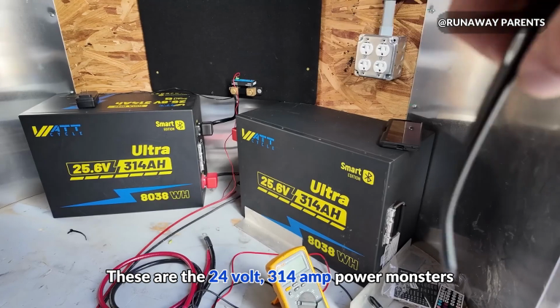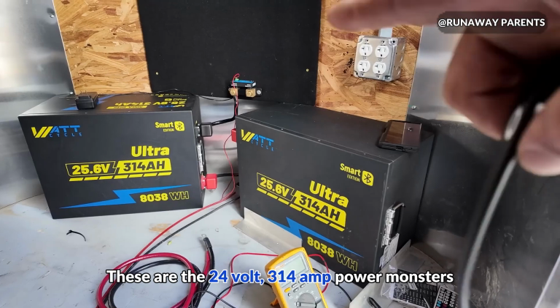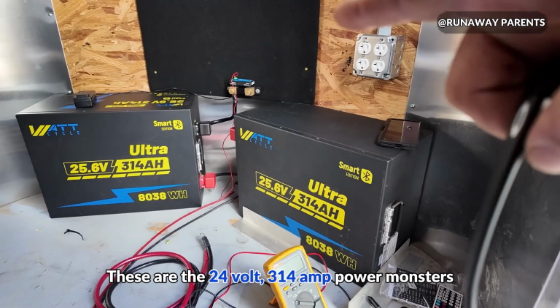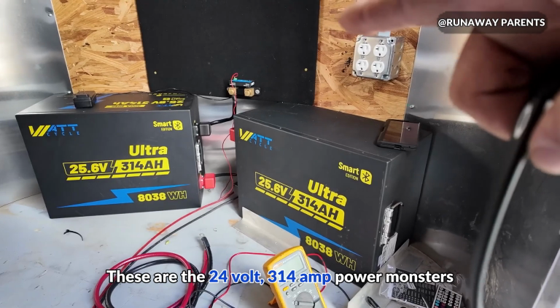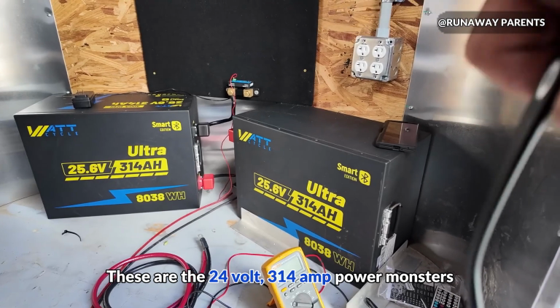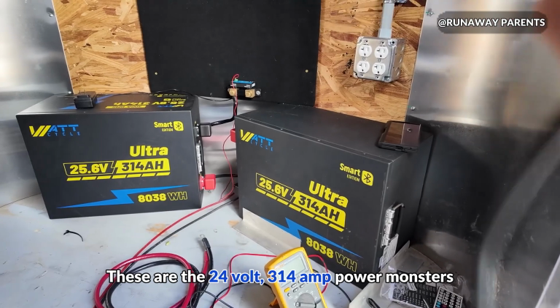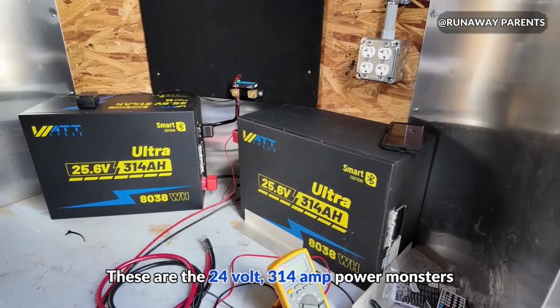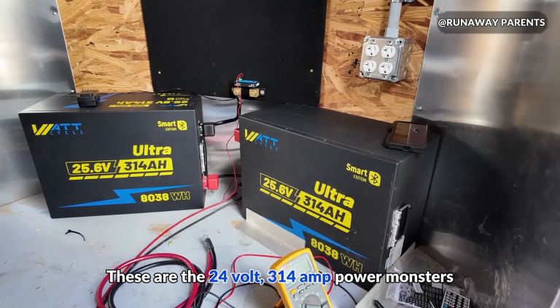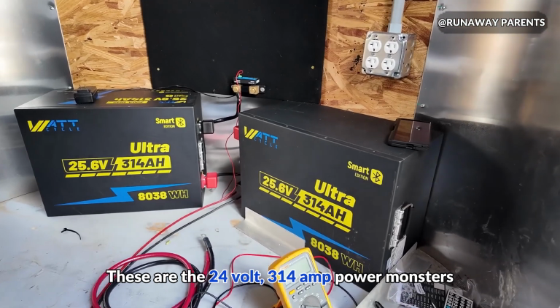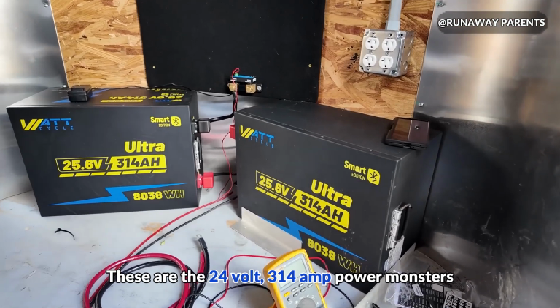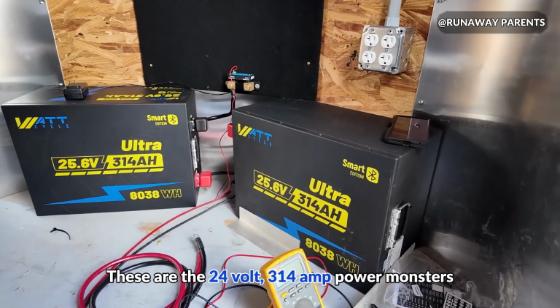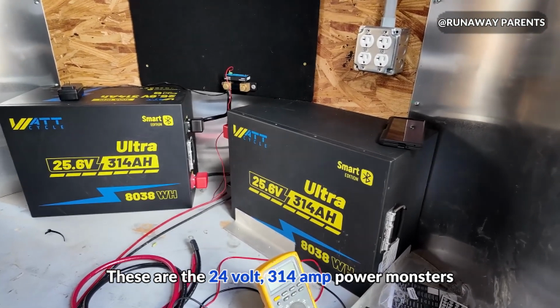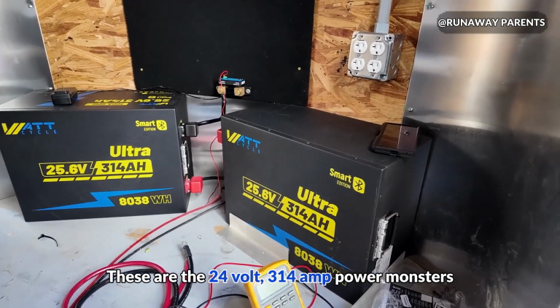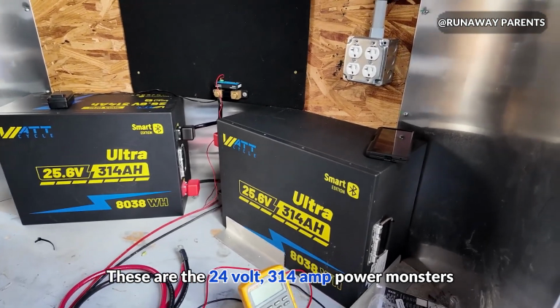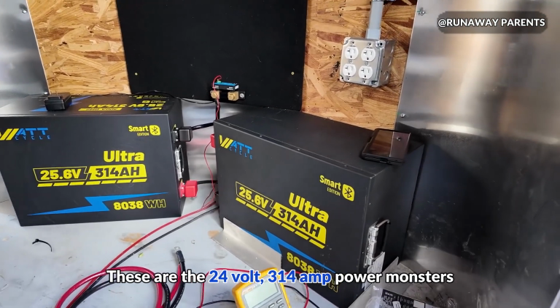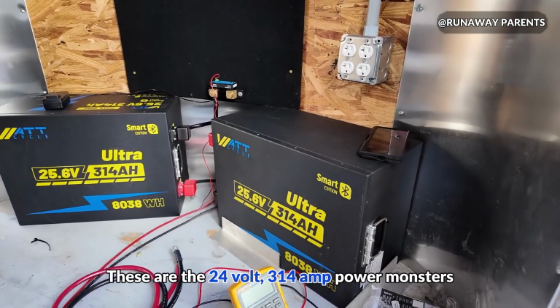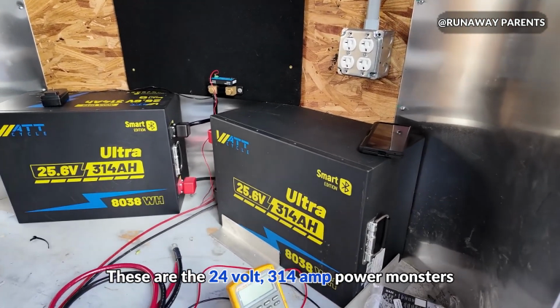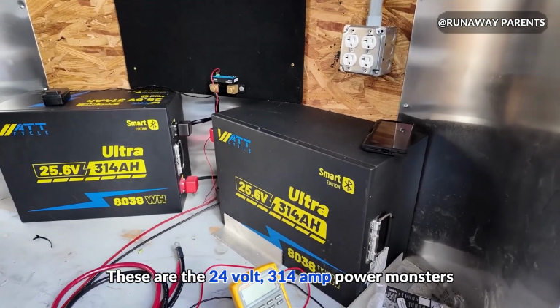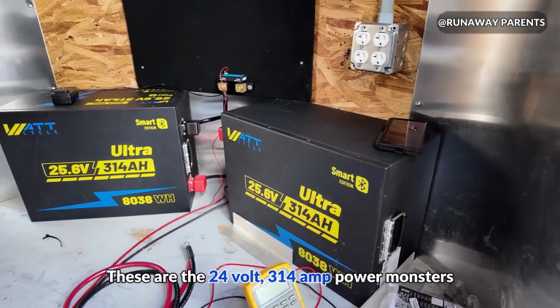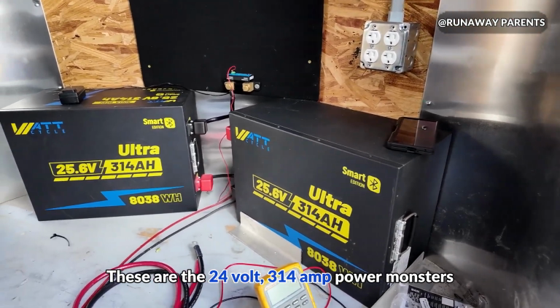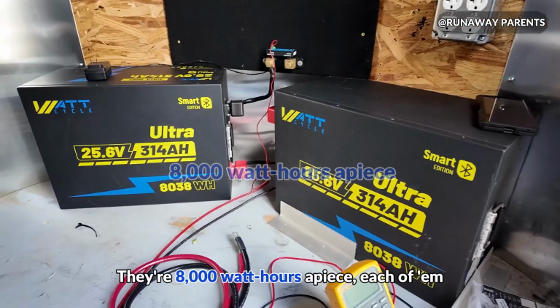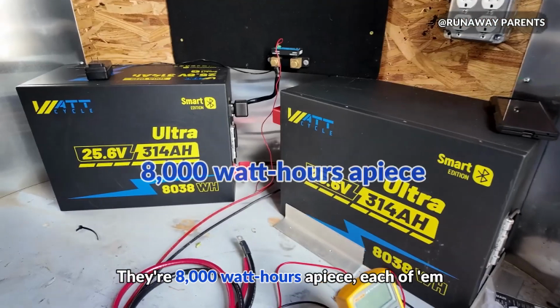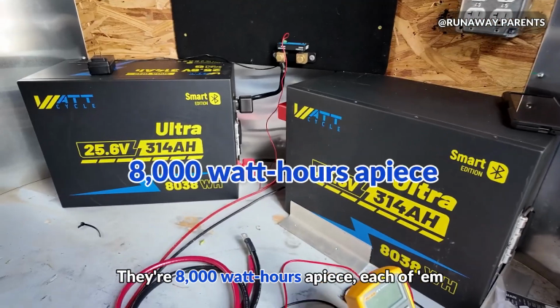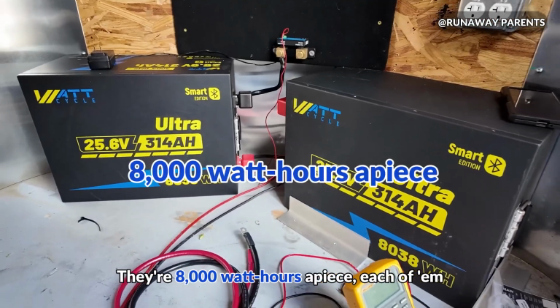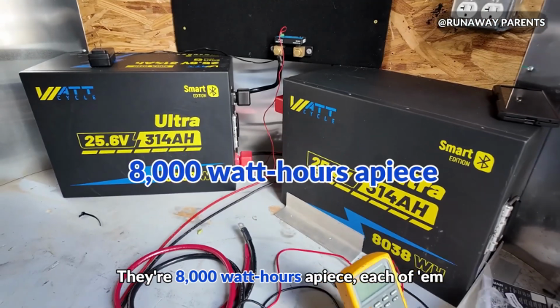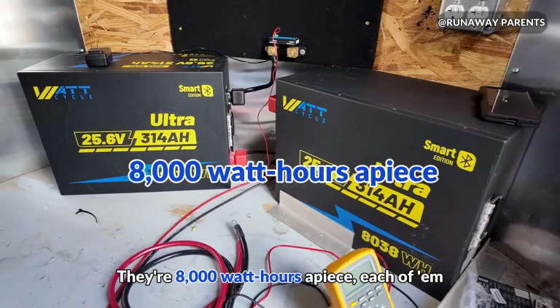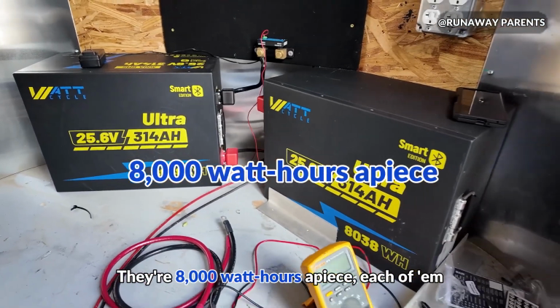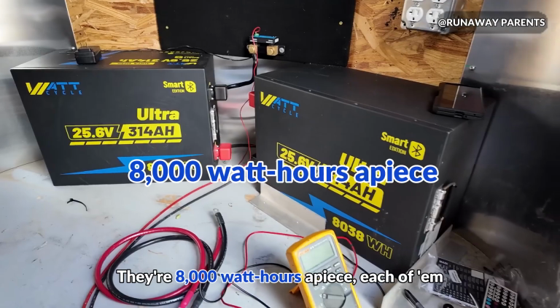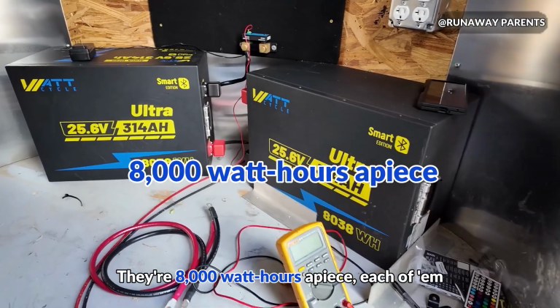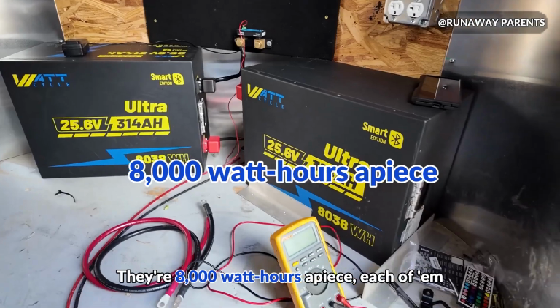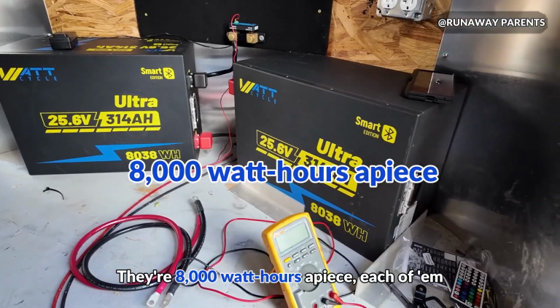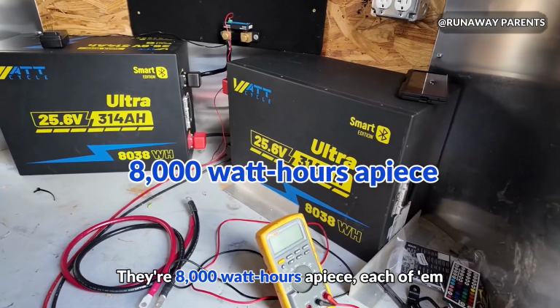These are the 24 volt 314 amp hour monsters. They are 8,000 watt hours apiece.